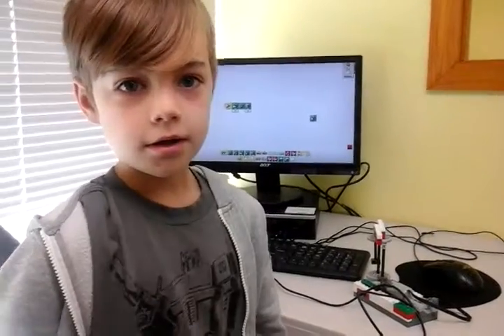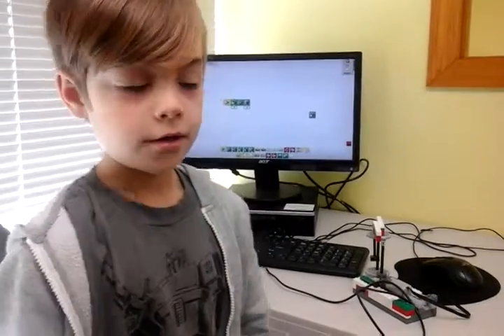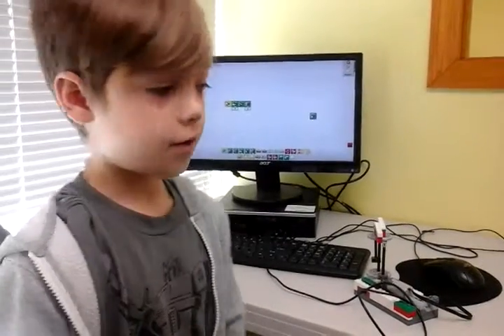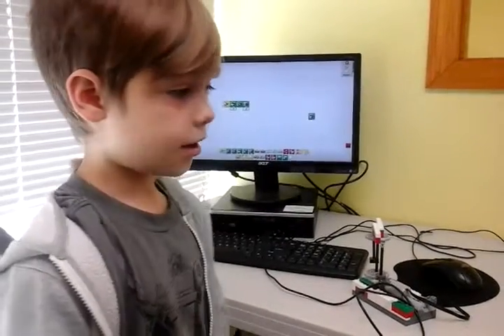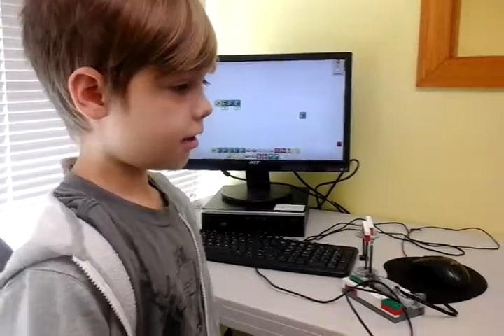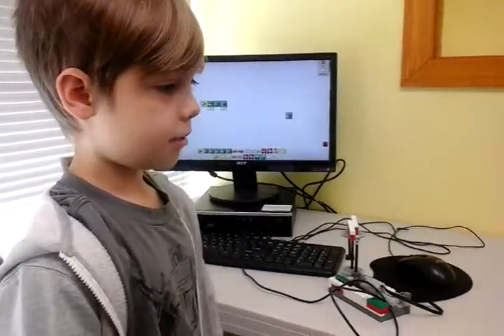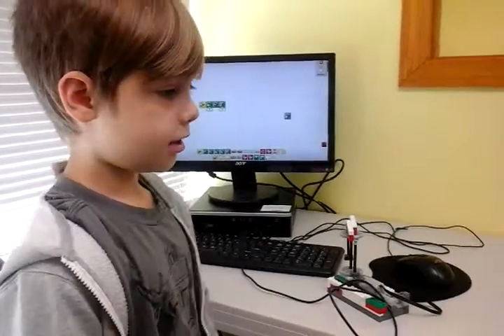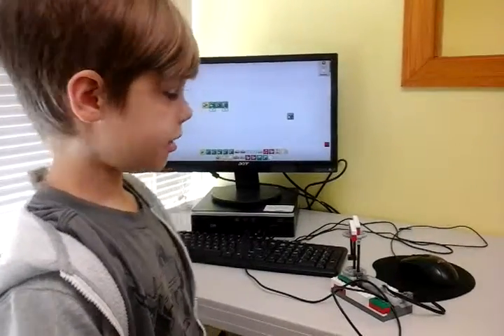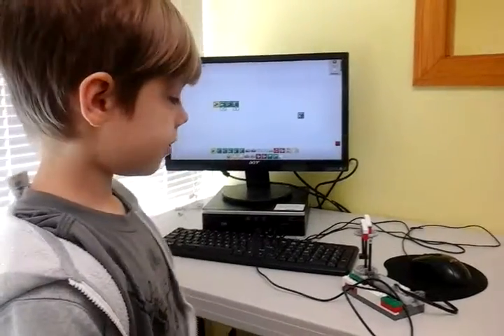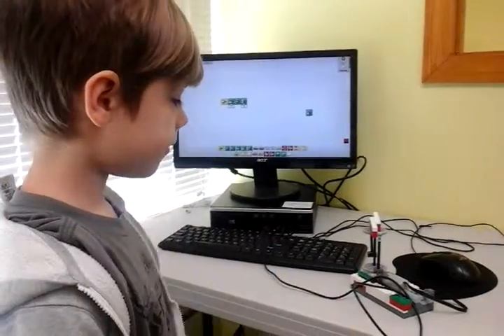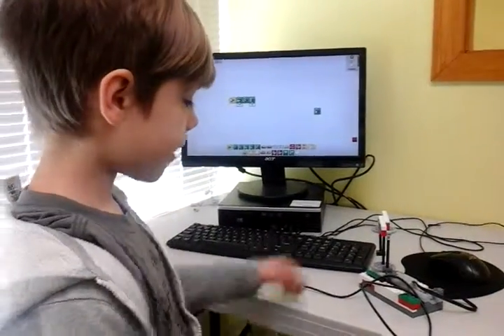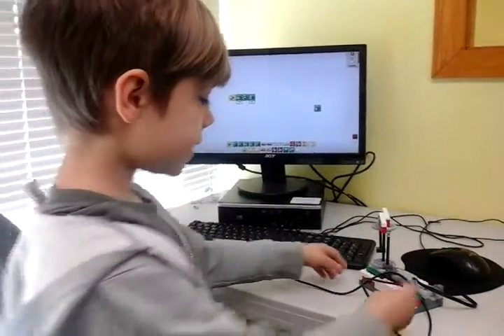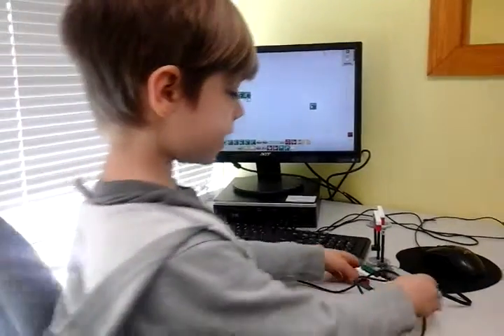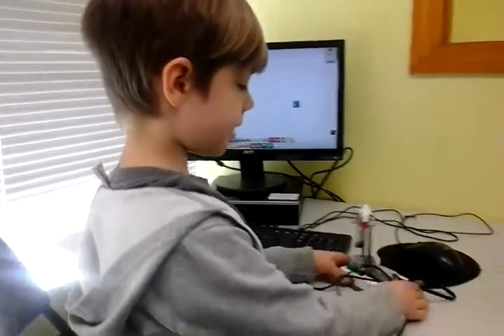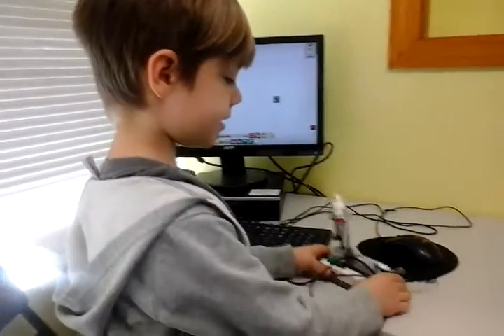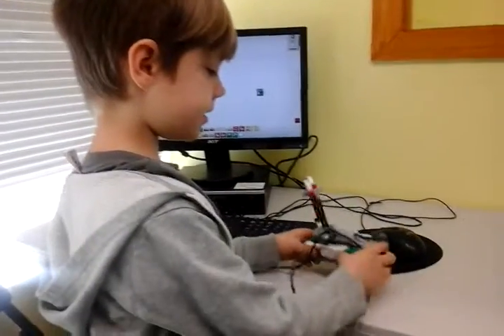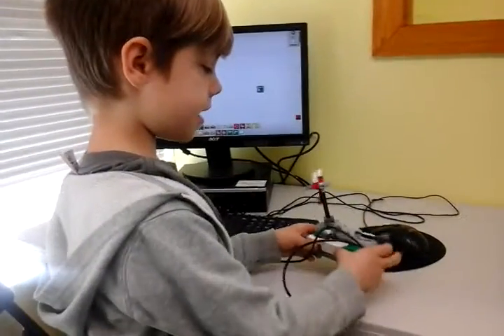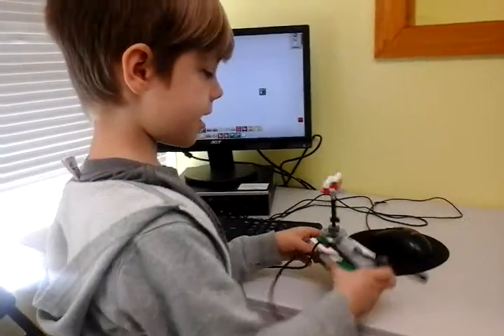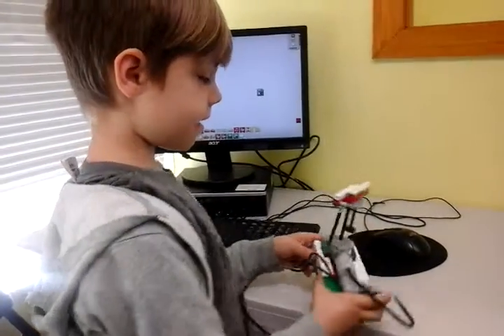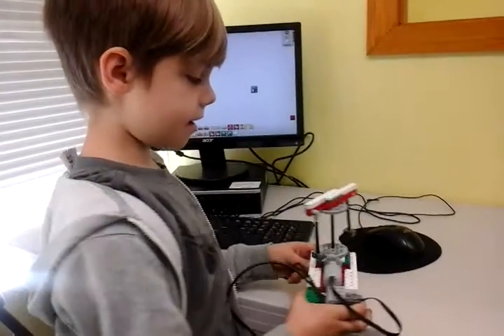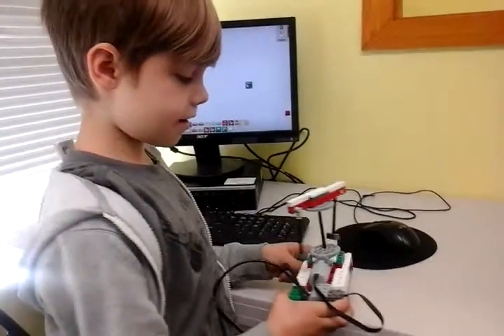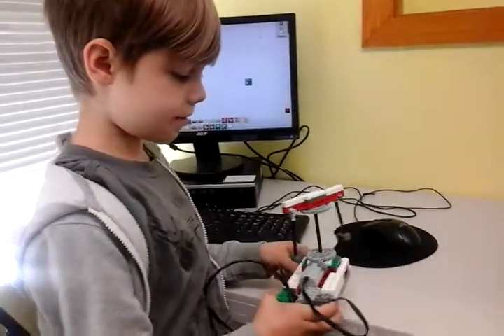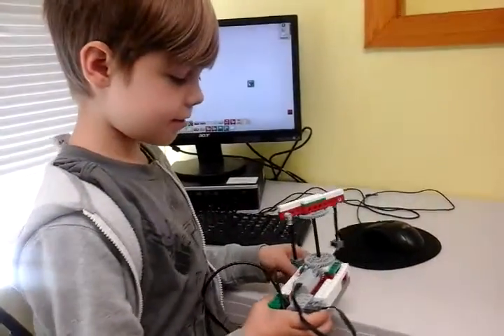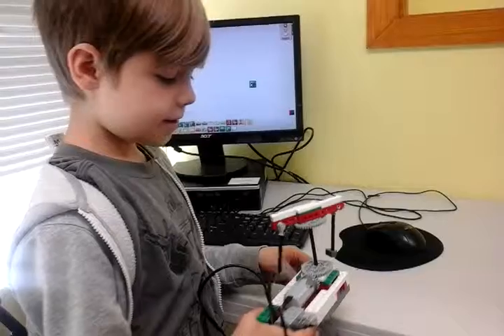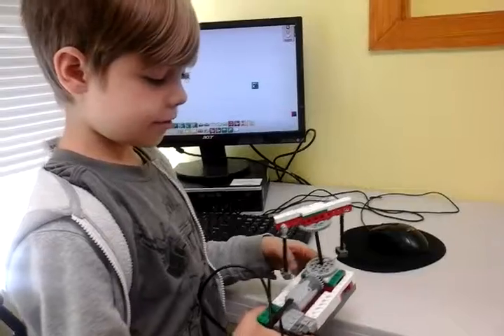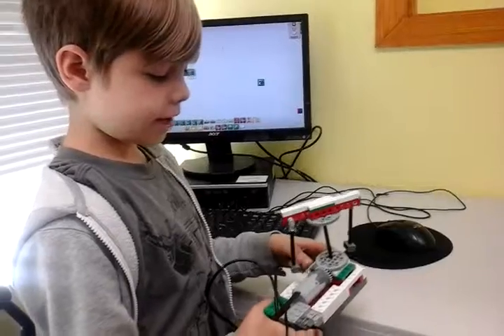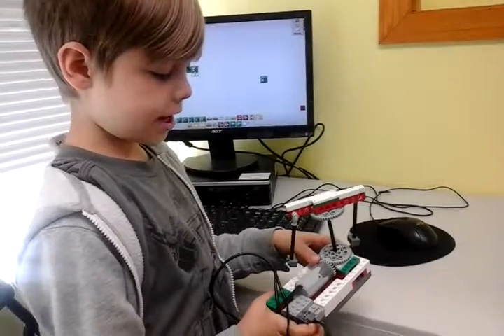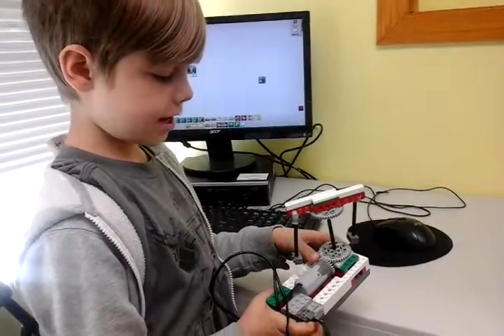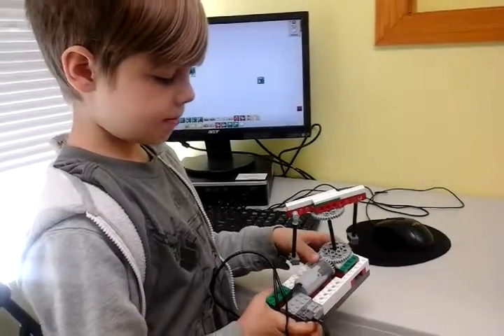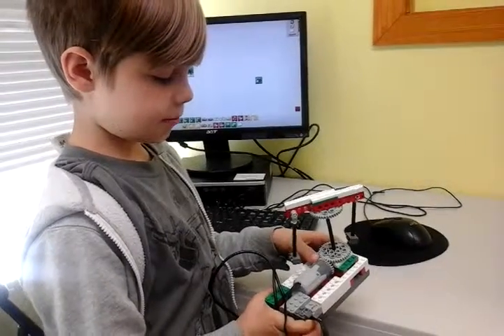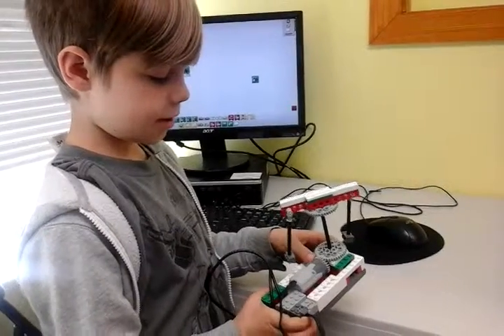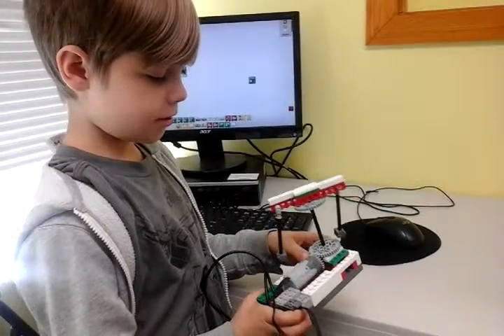Alright, hello guys, and today I built a blender.